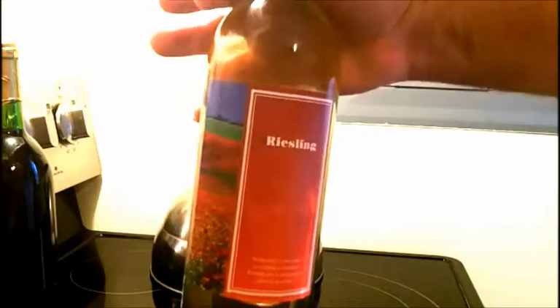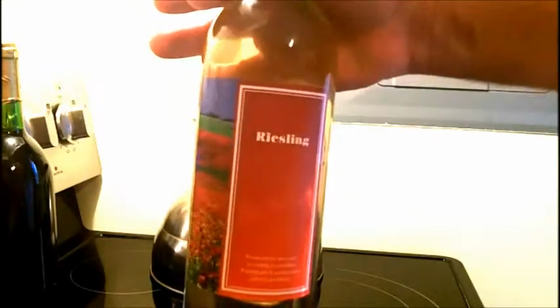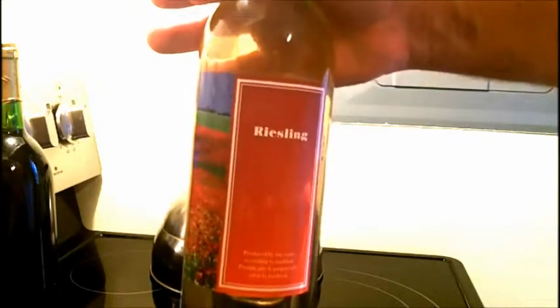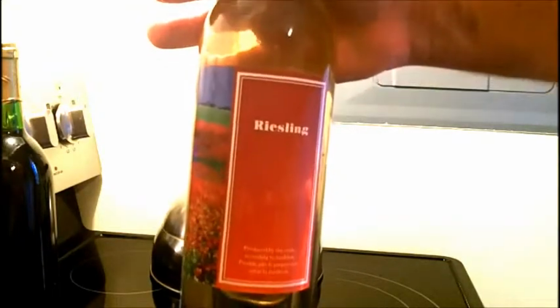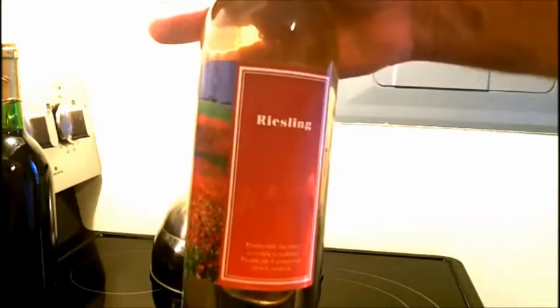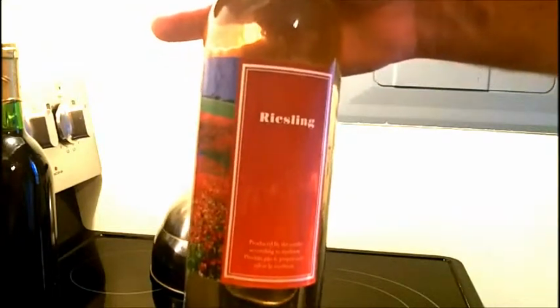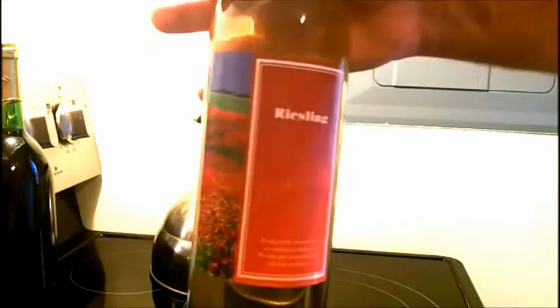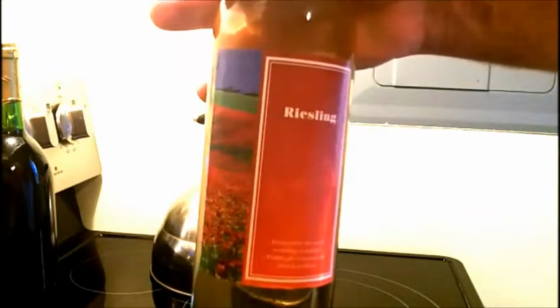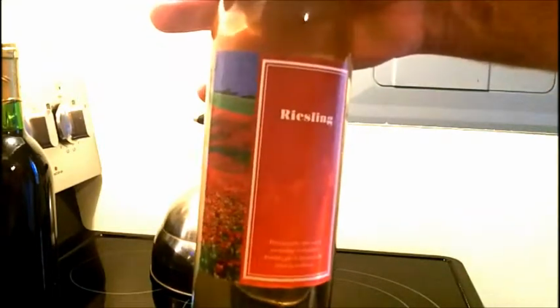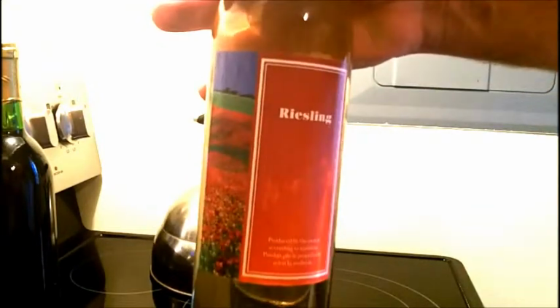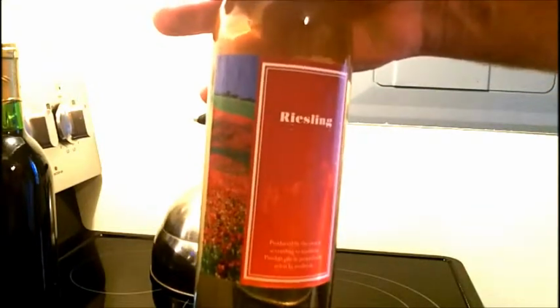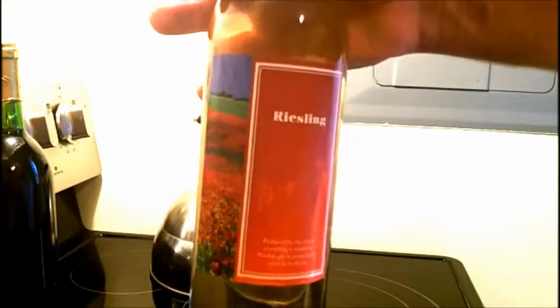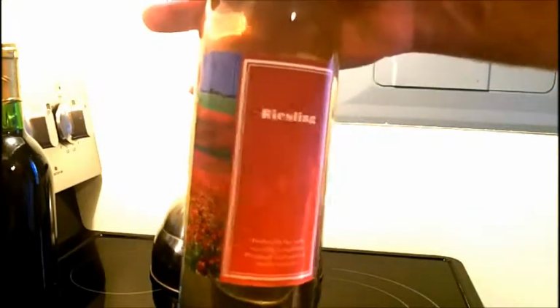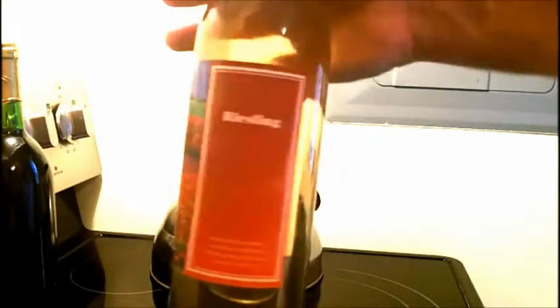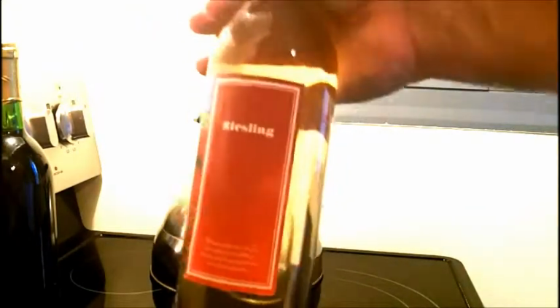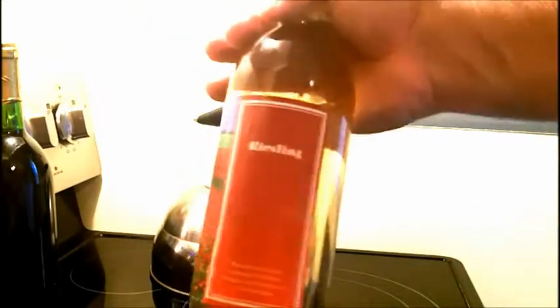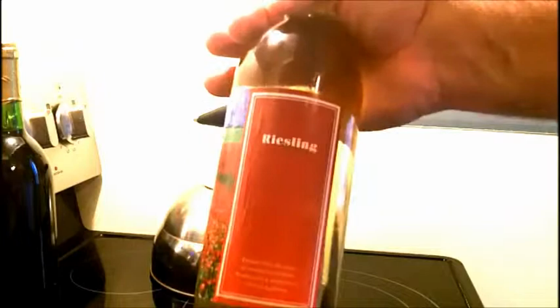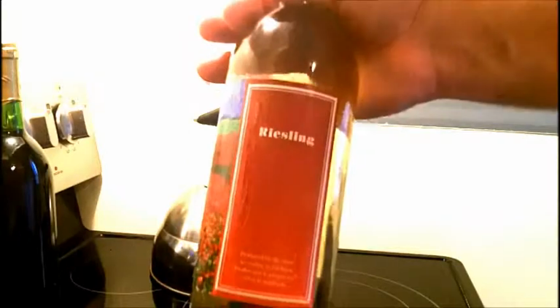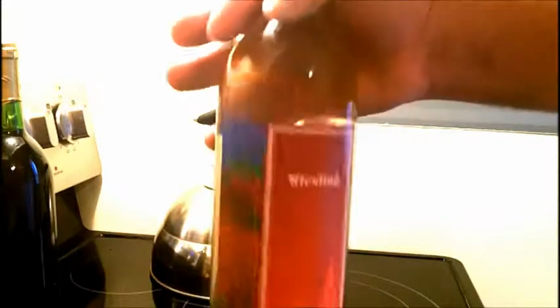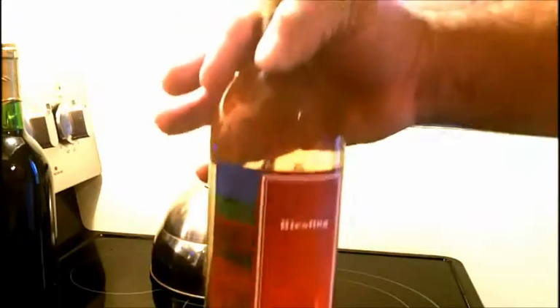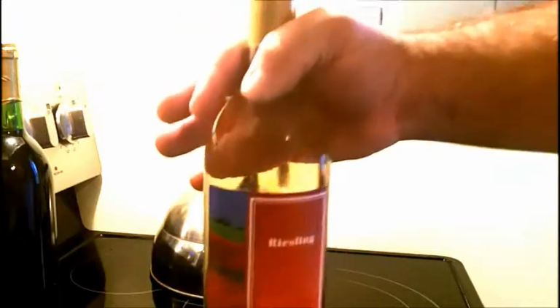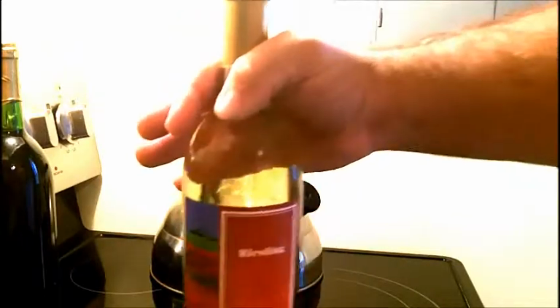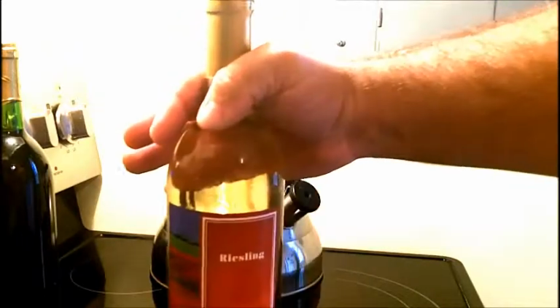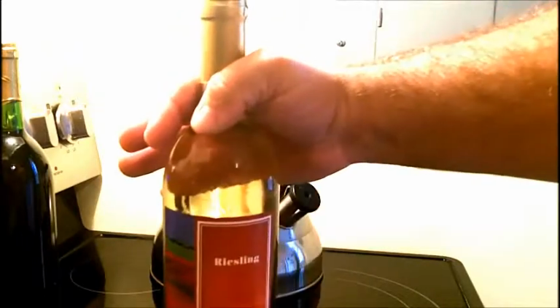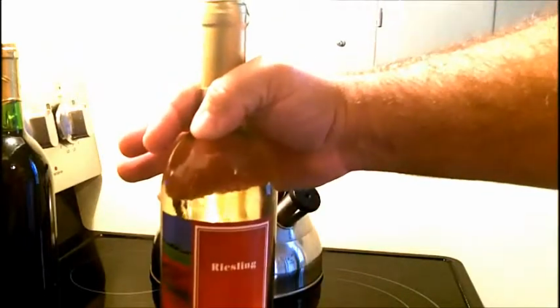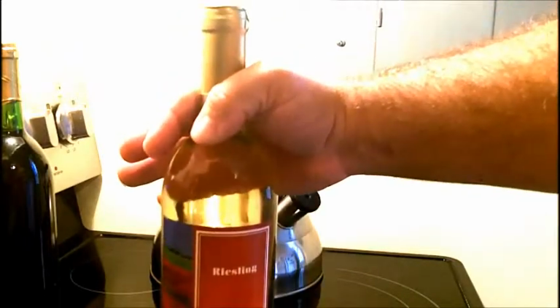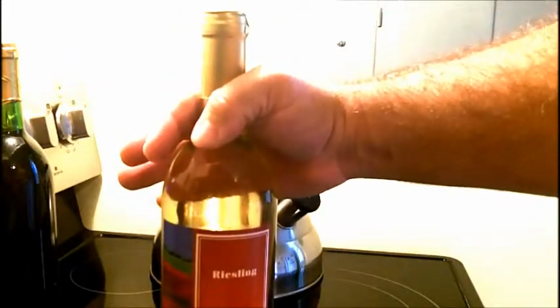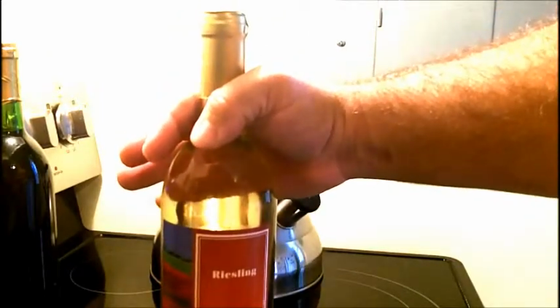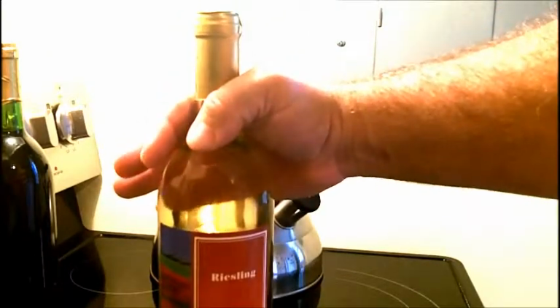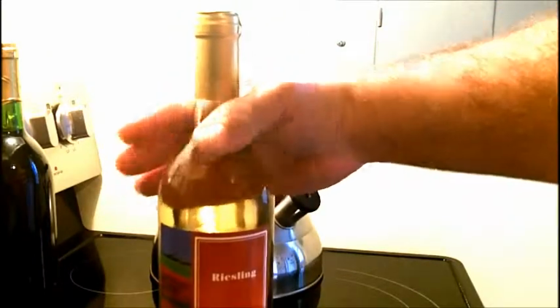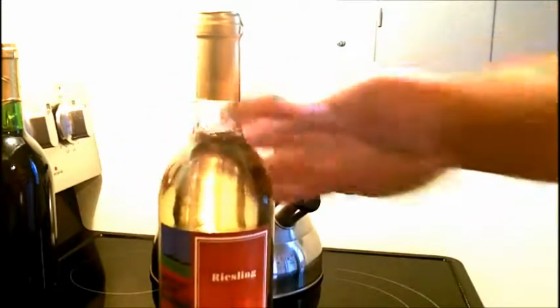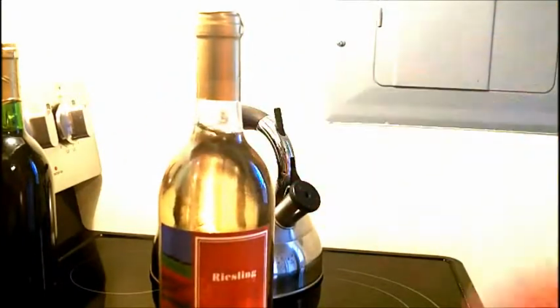From the Vino Italiano kit — the label that comes with it. I just wanted to show you what it's going to look like when it's done.